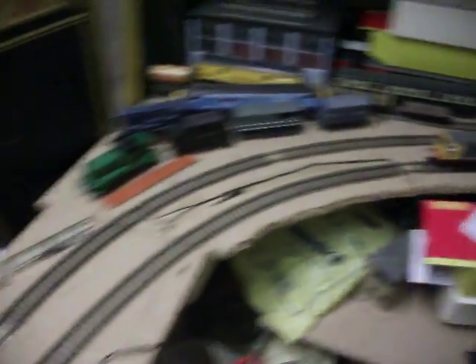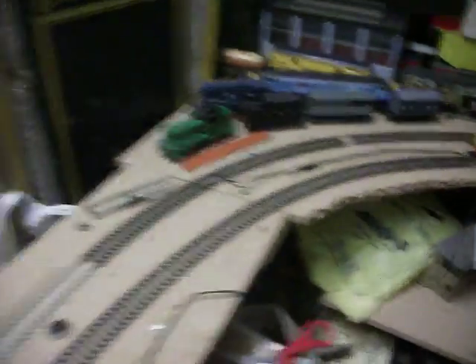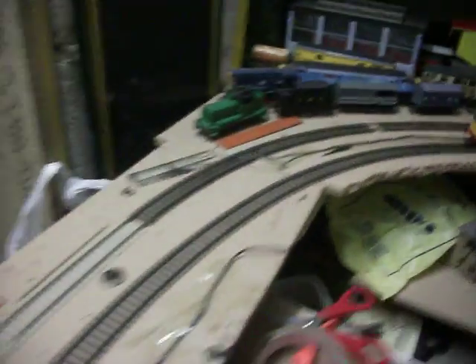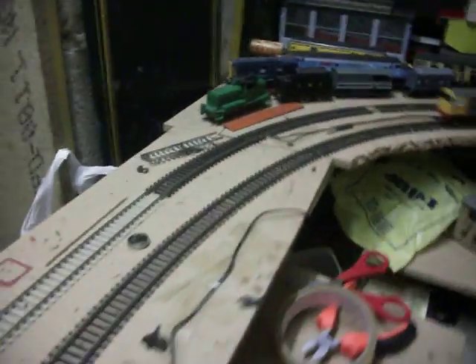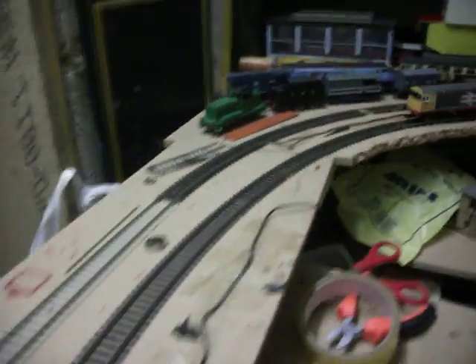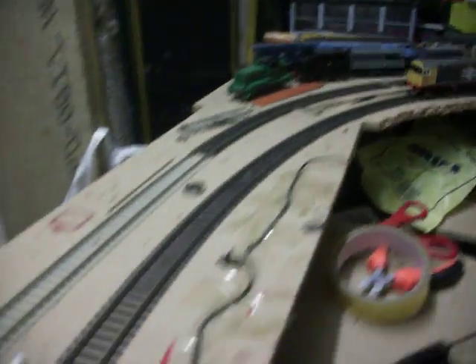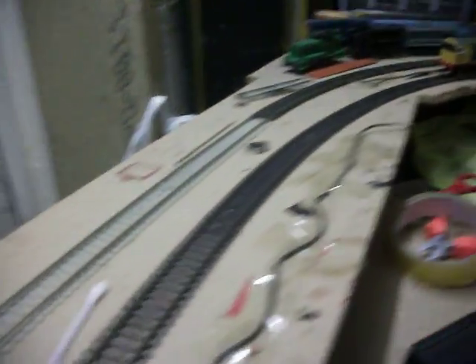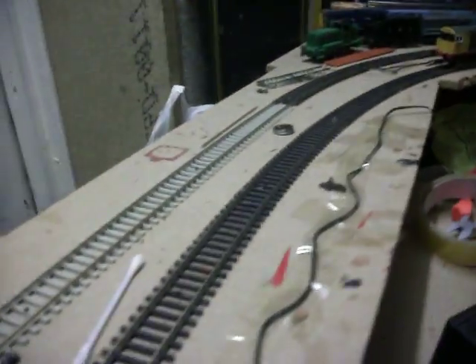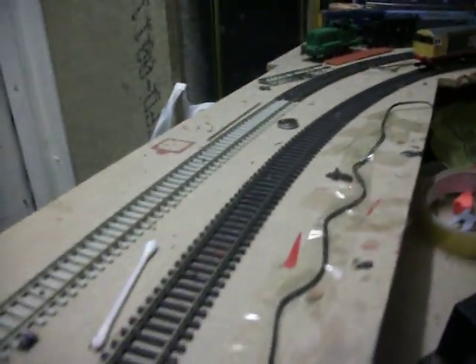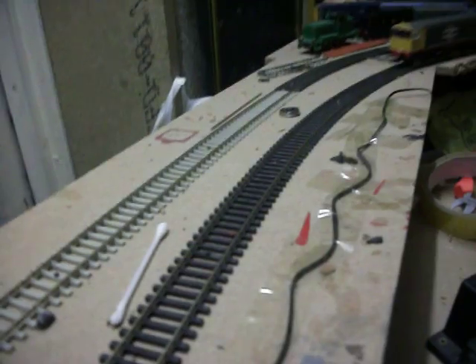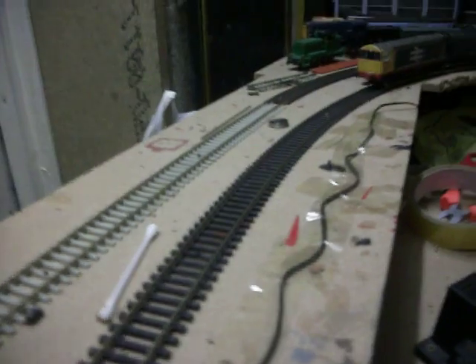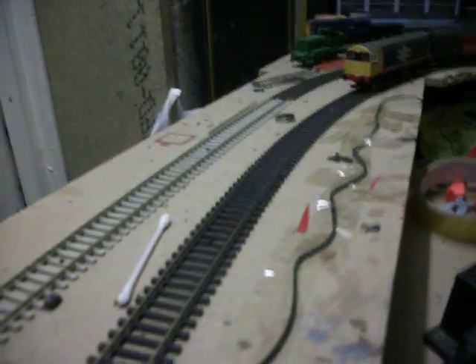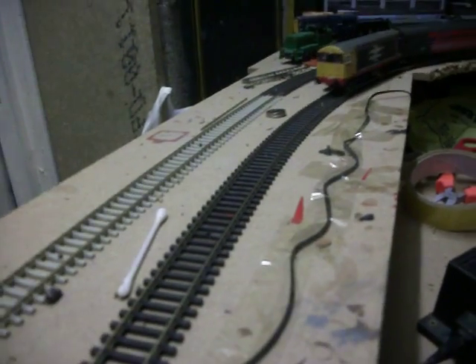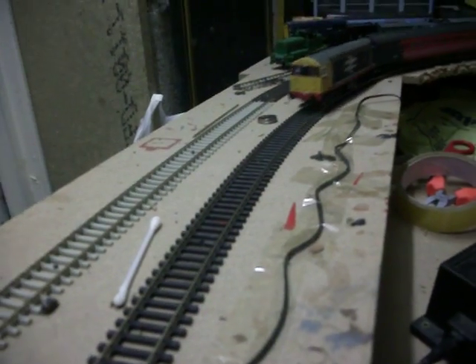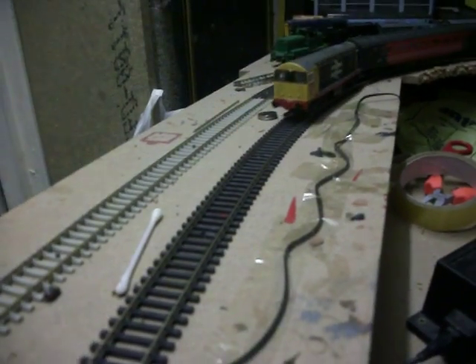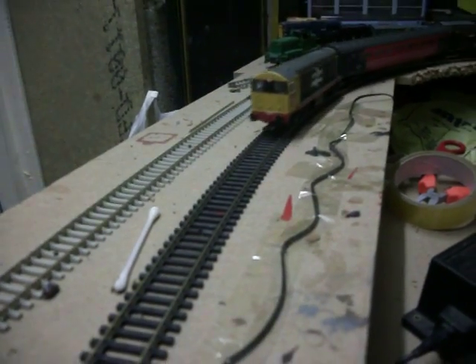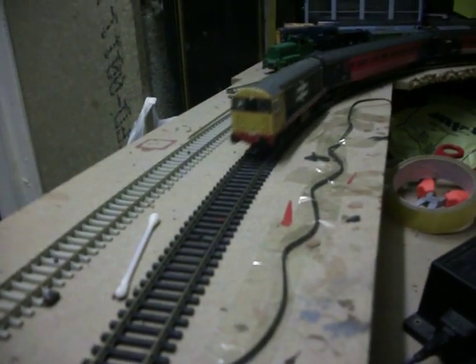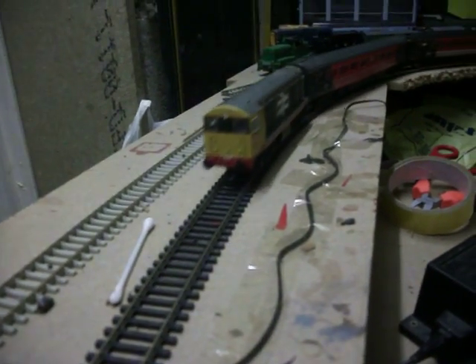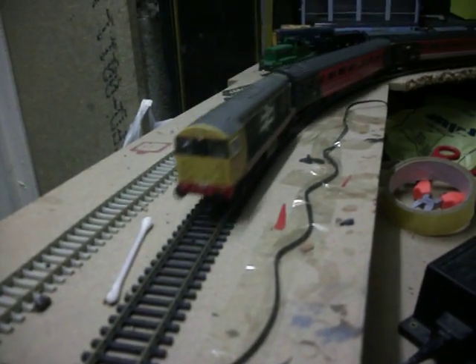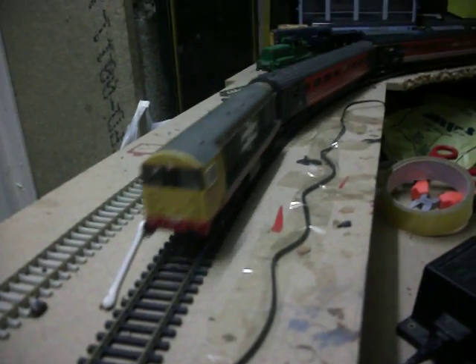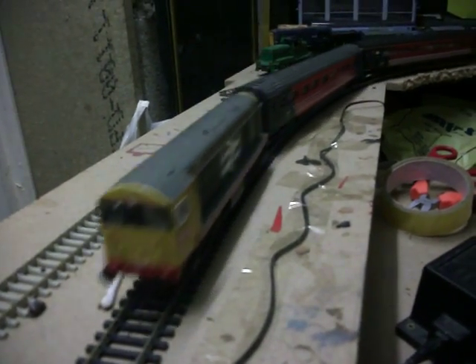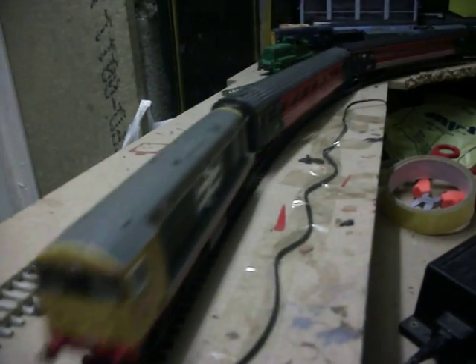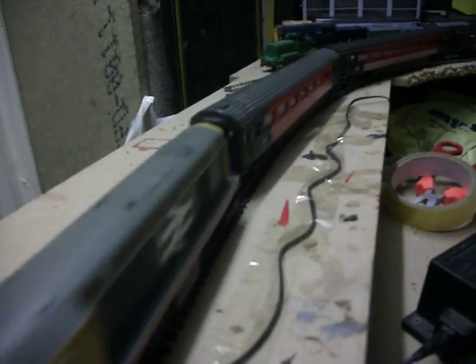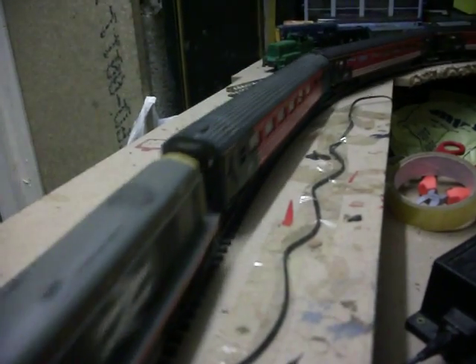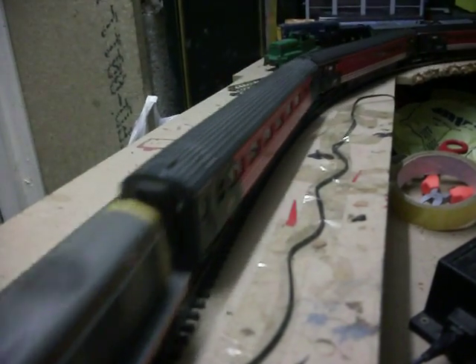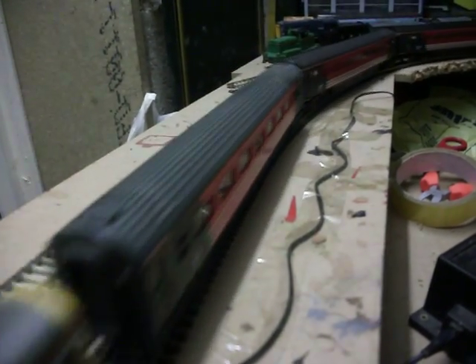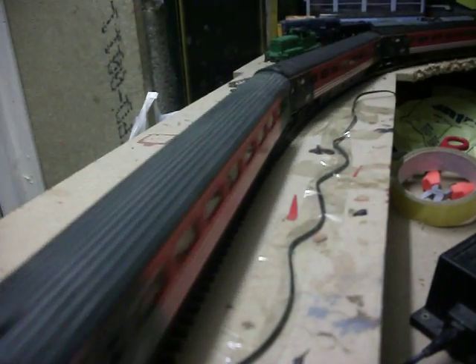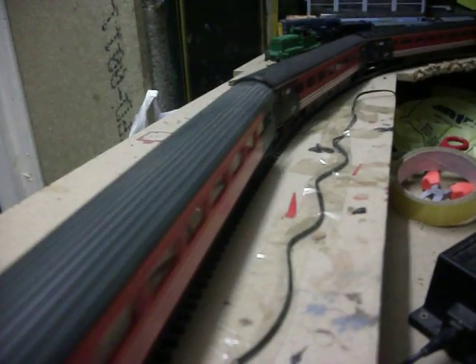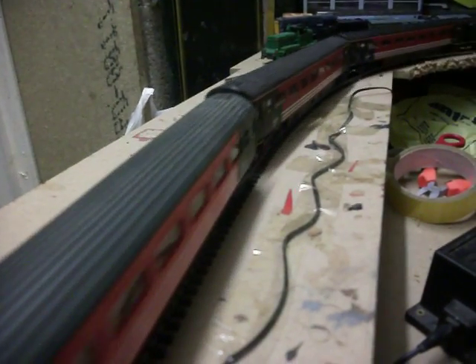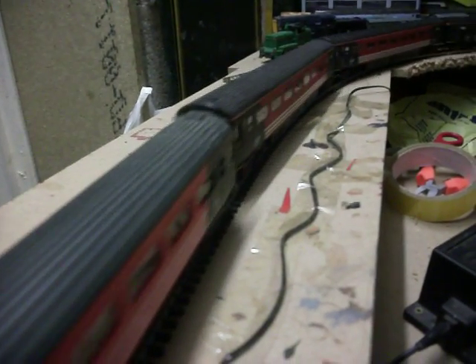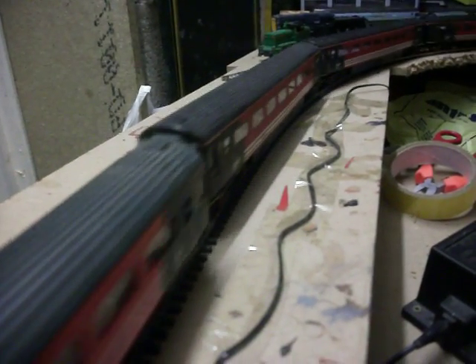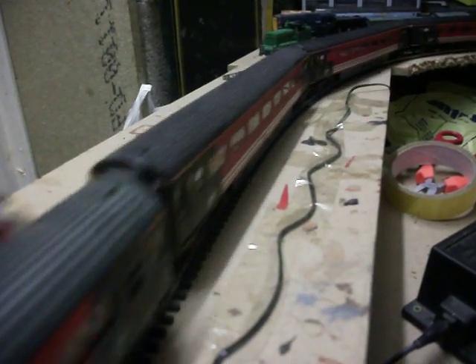Class 20 will be working on the main line as well now. It's working on the Virgin Express.